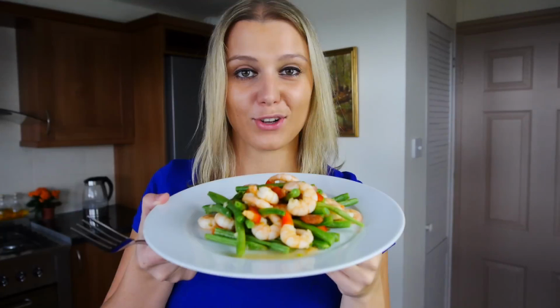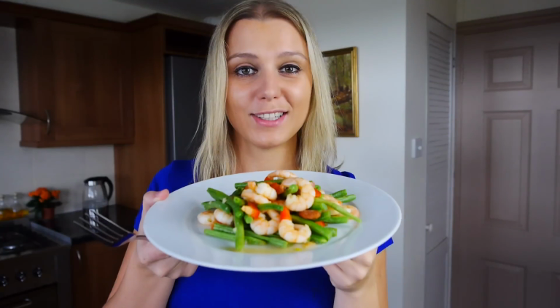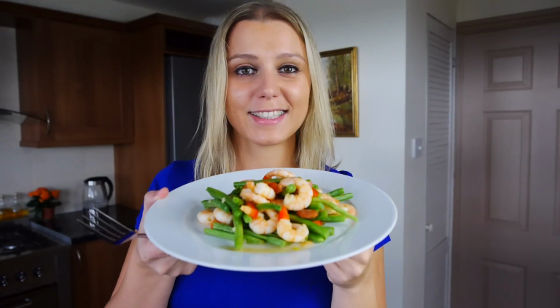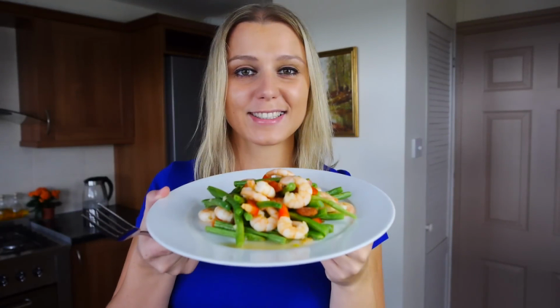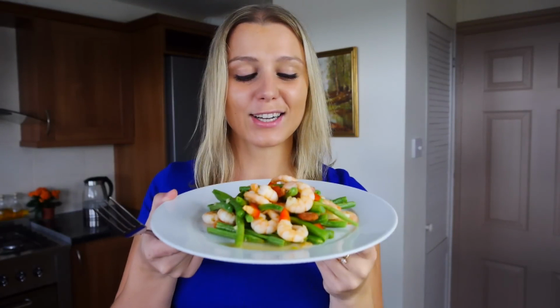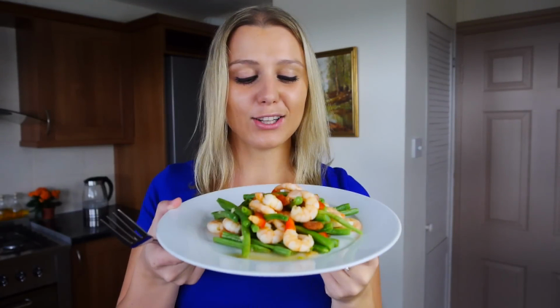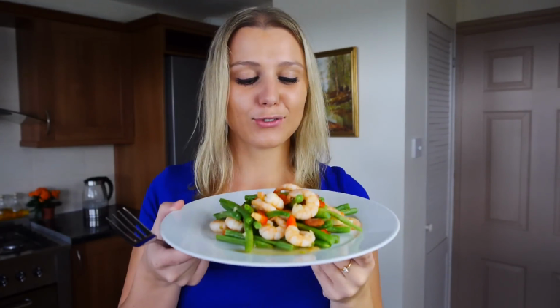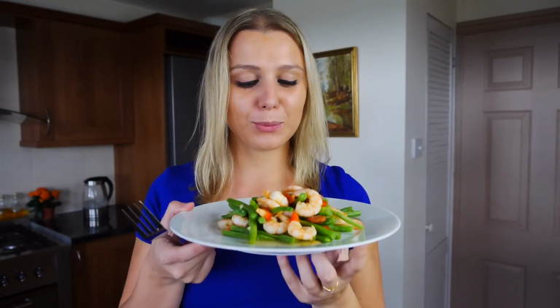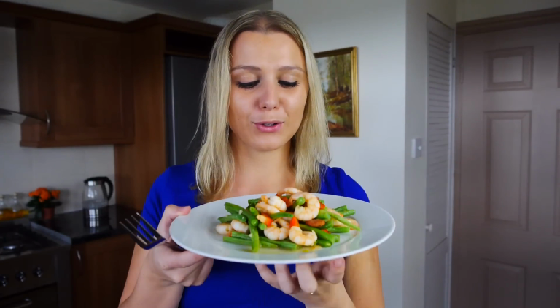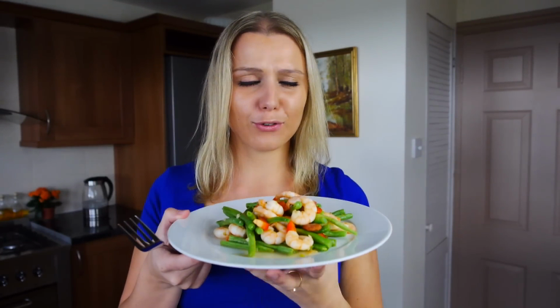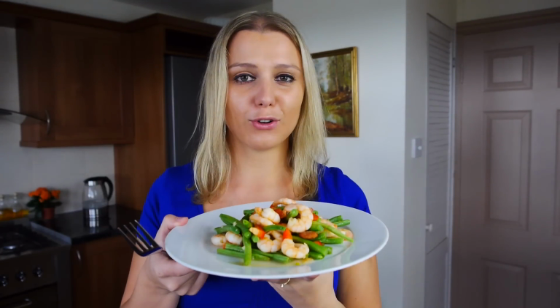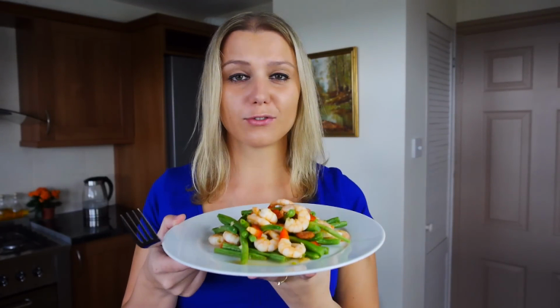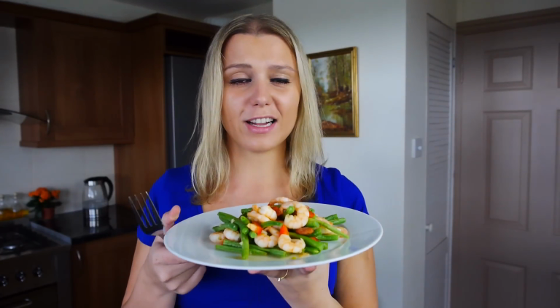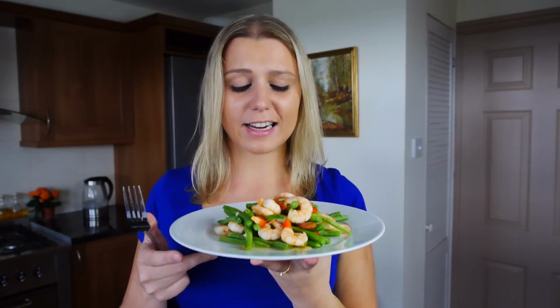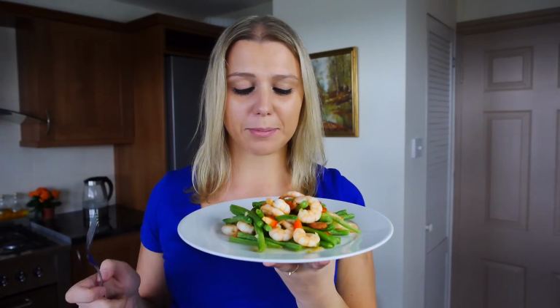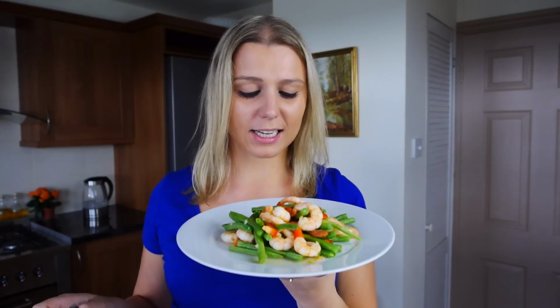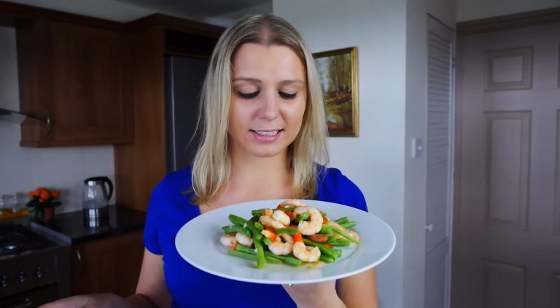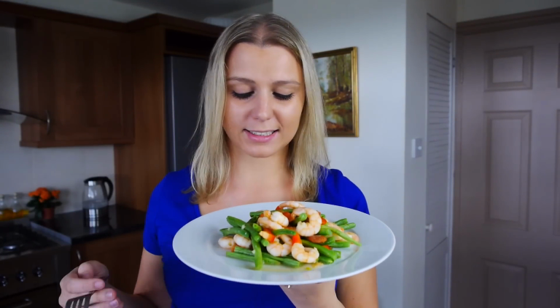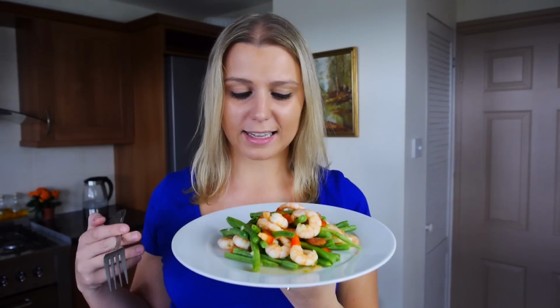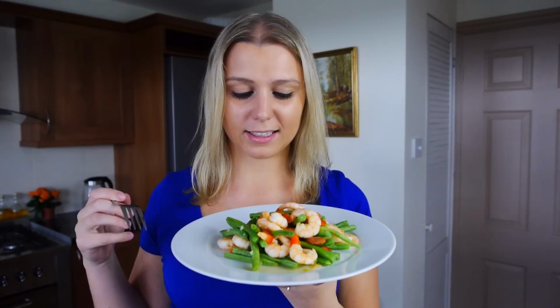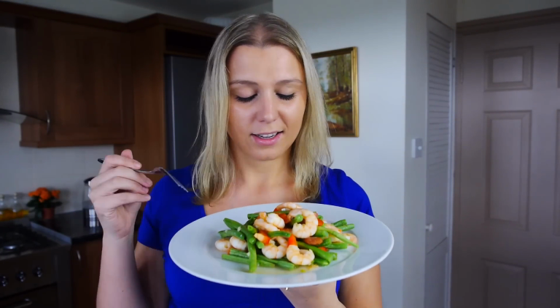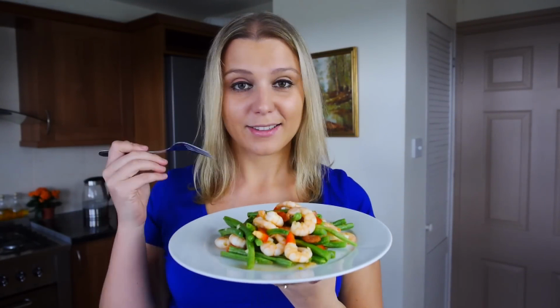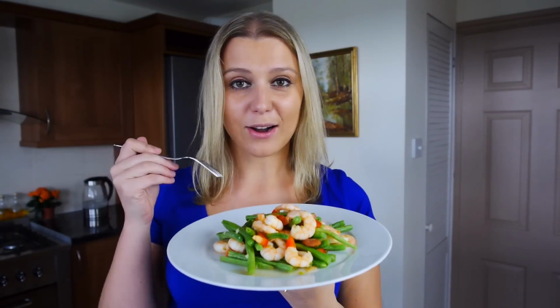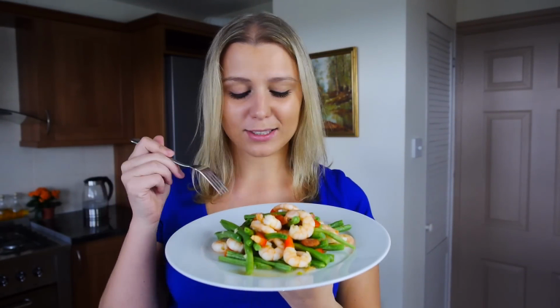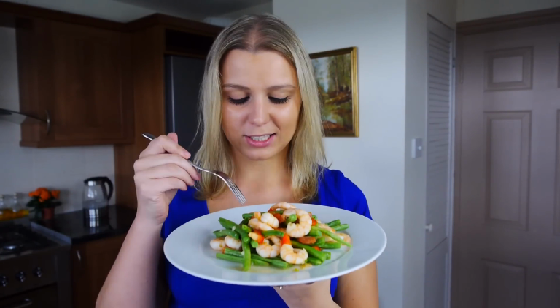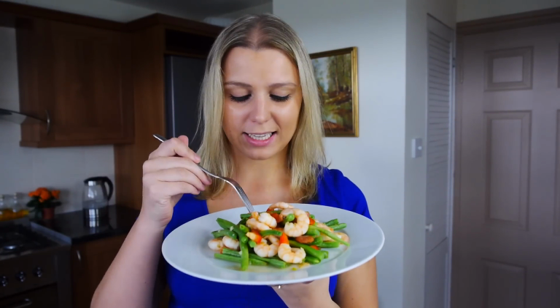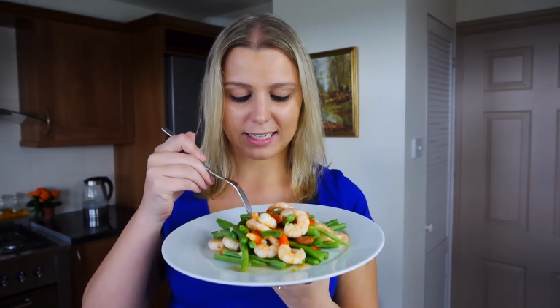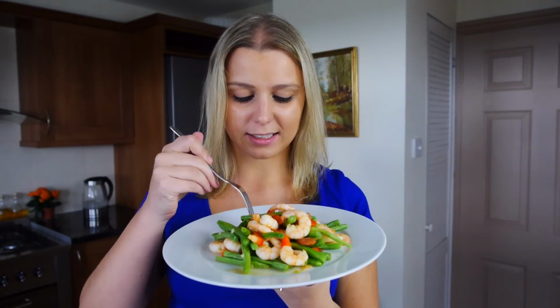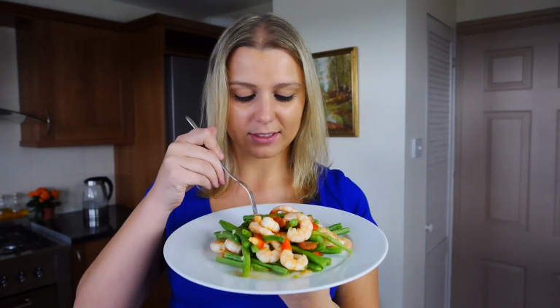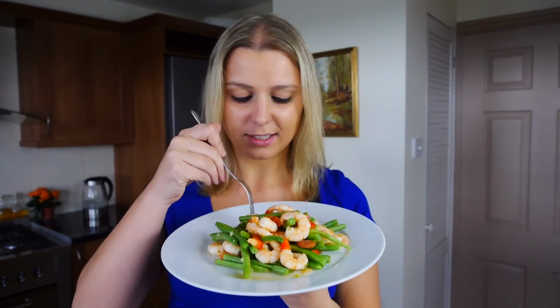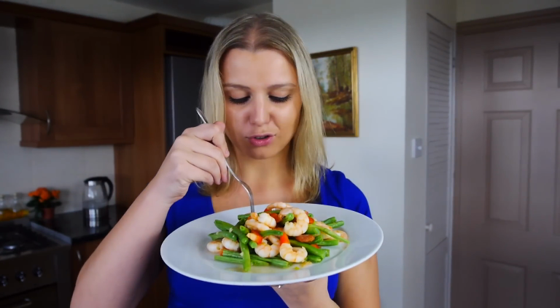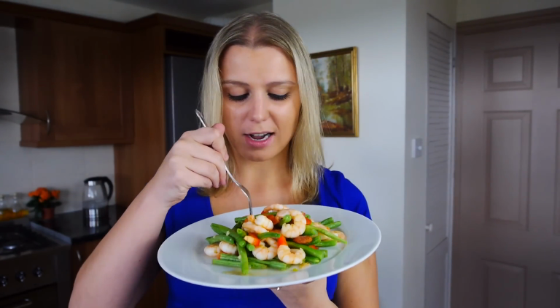Look at this colourful, beautiful, very appetising salad. Can't wait to dig in and give it a try.